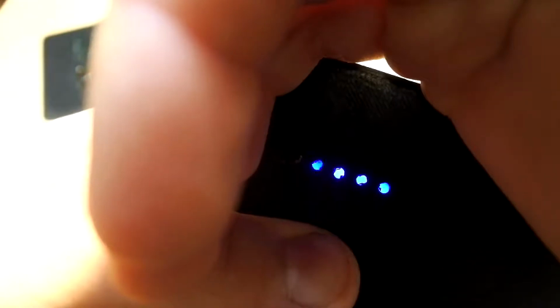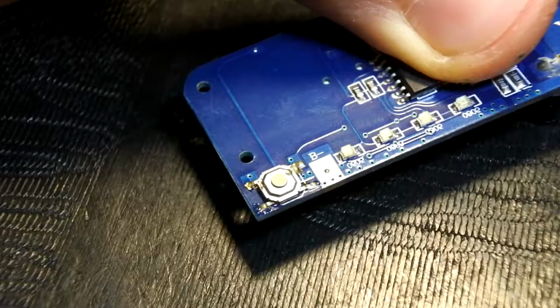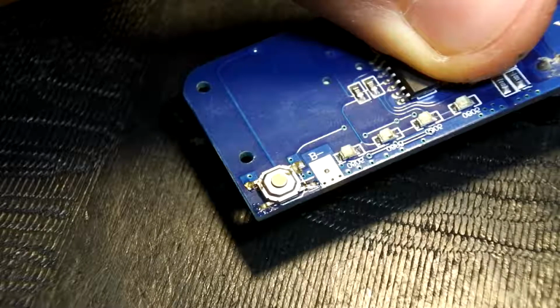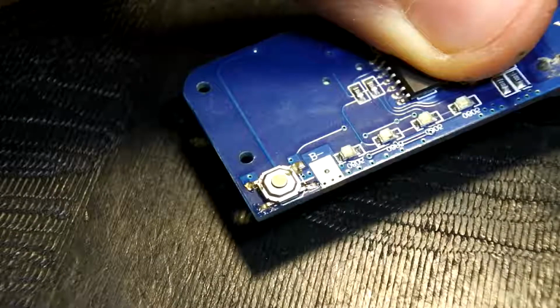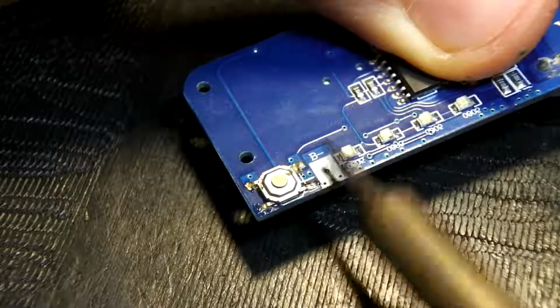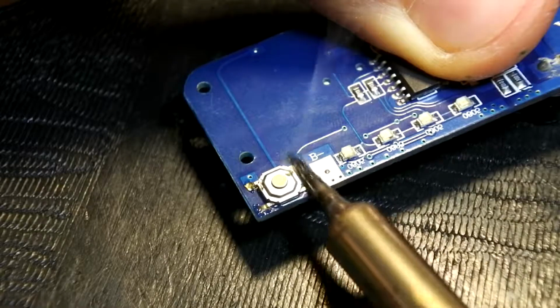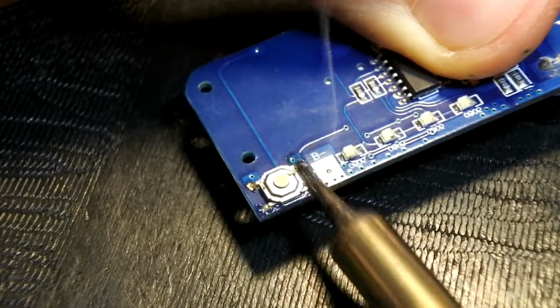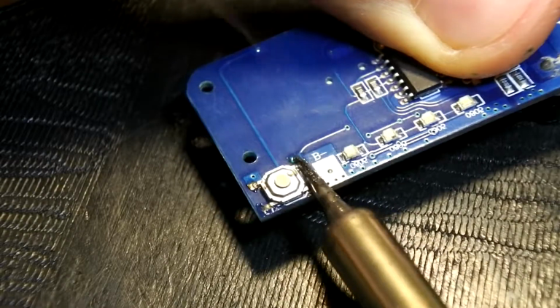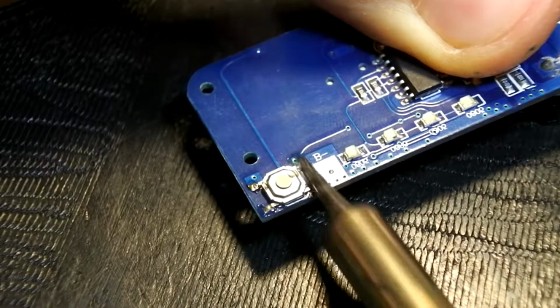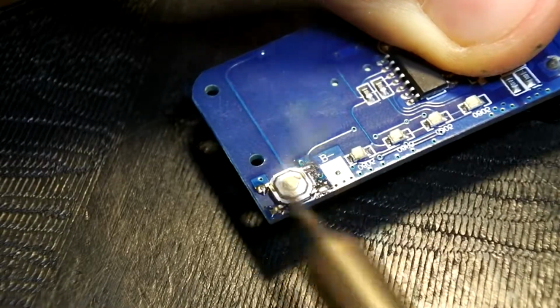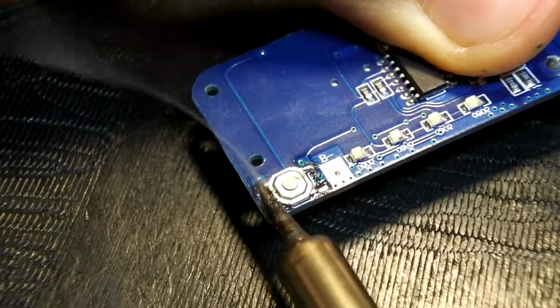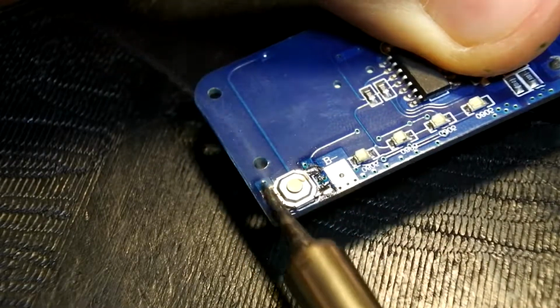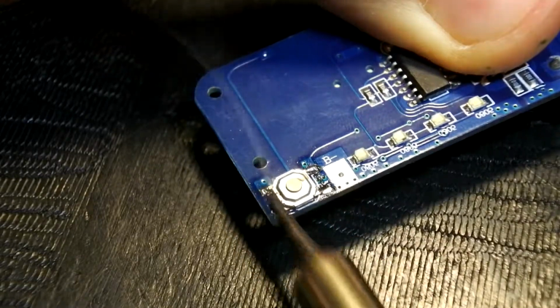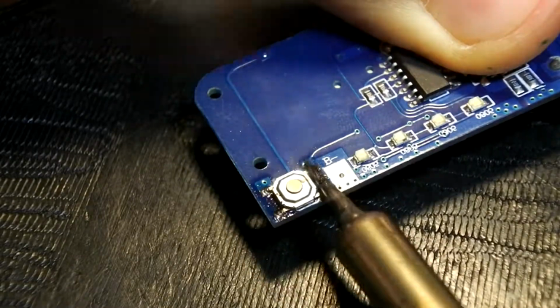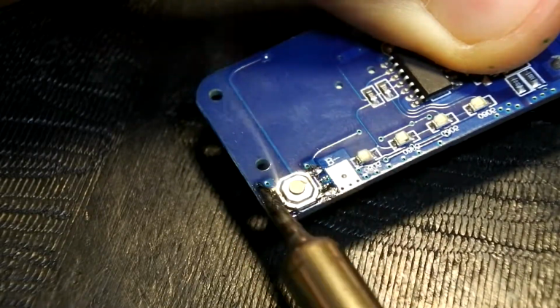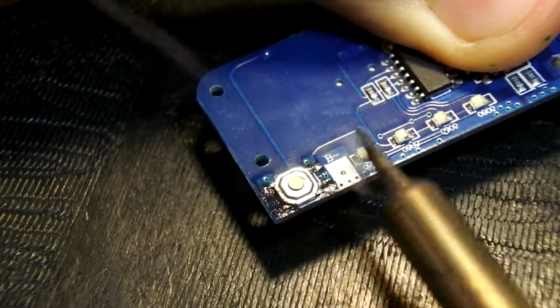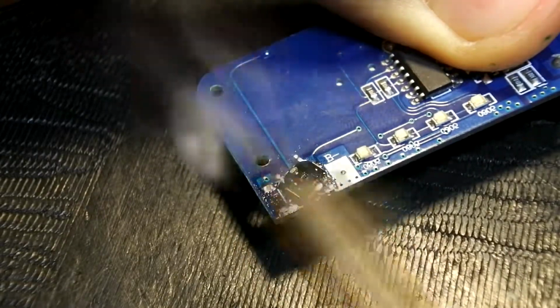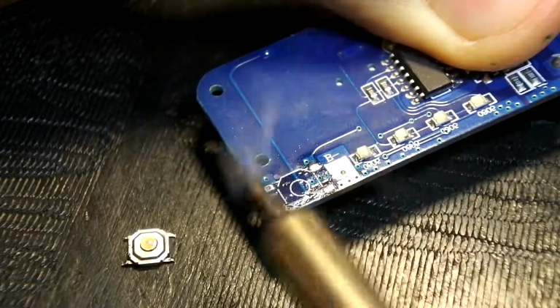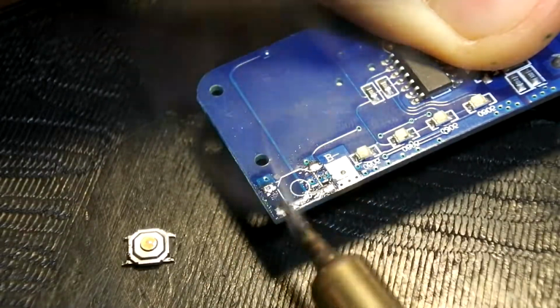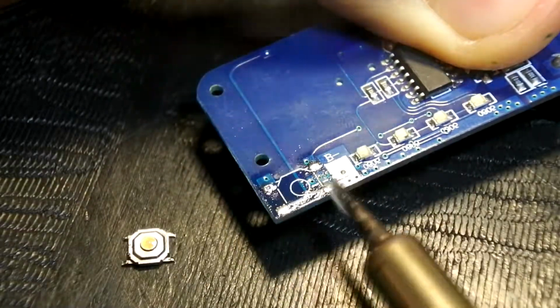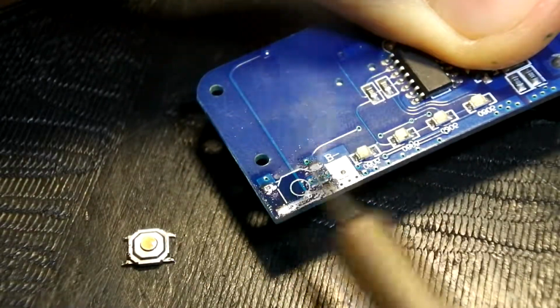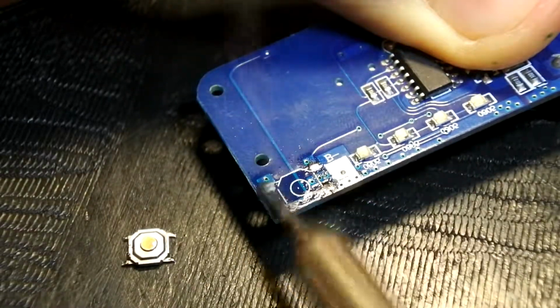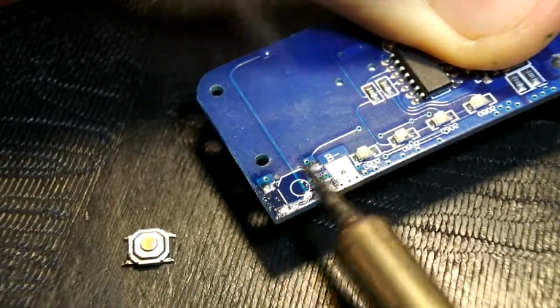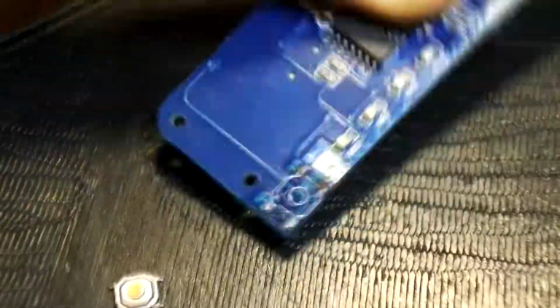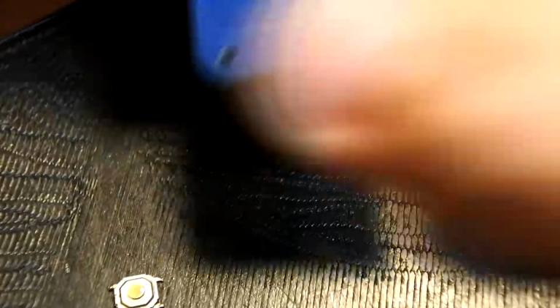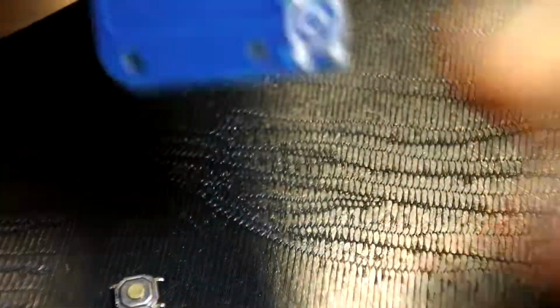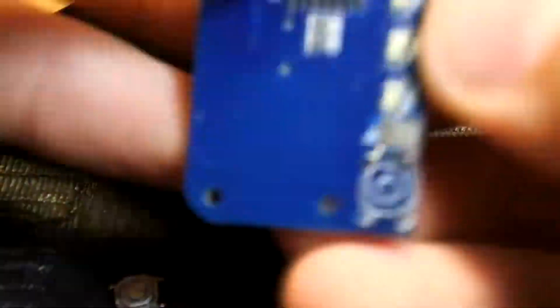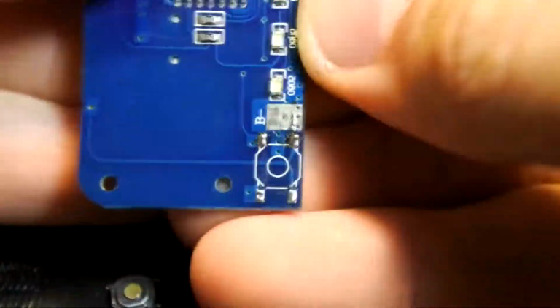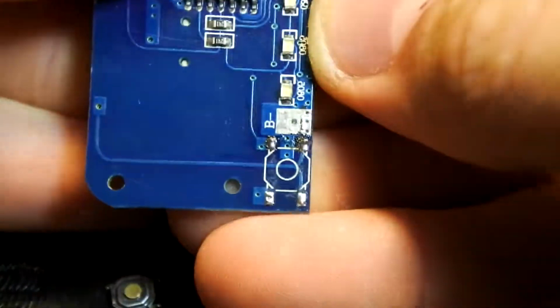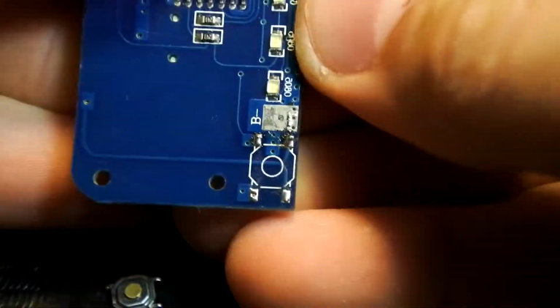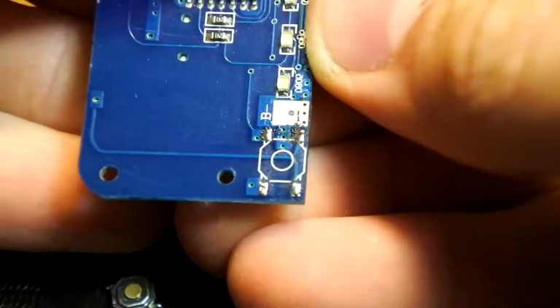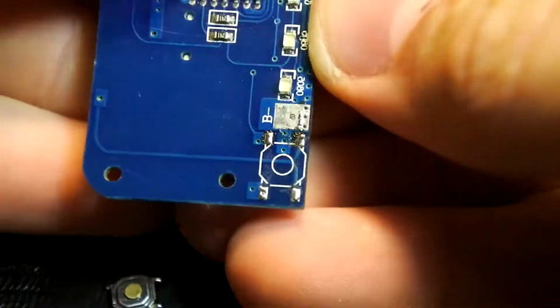And now it's time to solder a new button to our PCB, of course using wires with length near 5 cm.